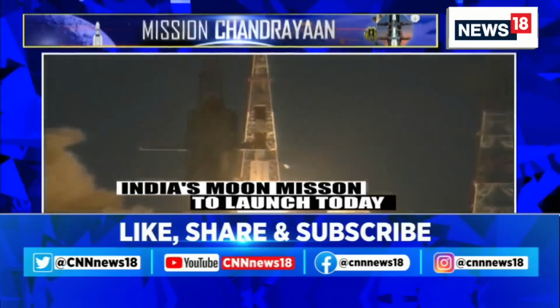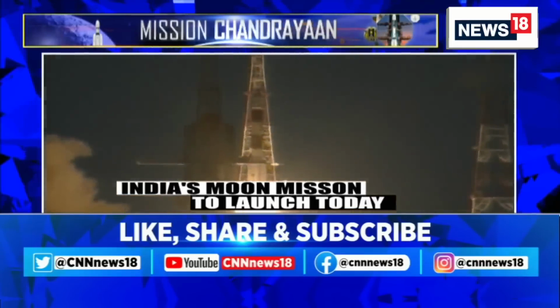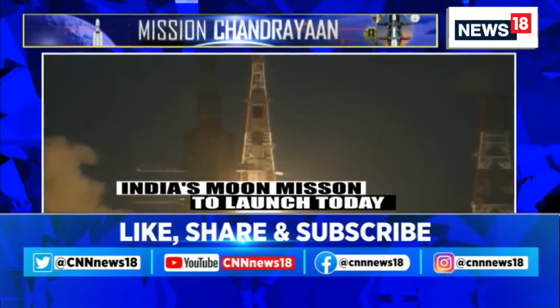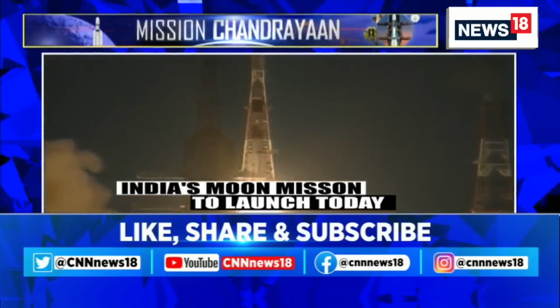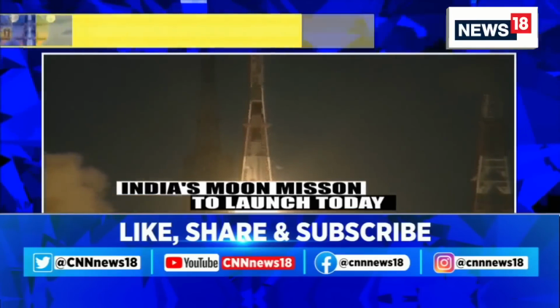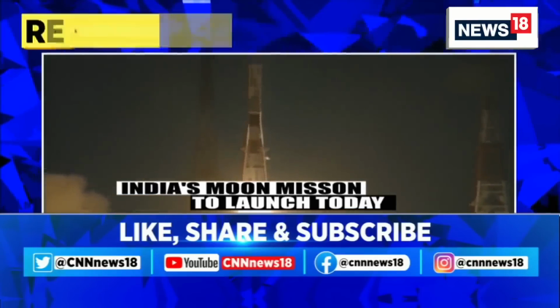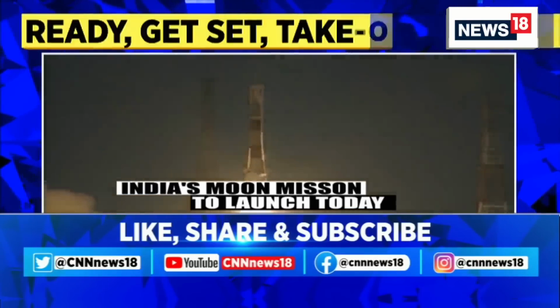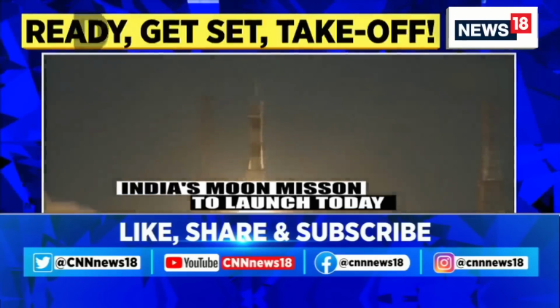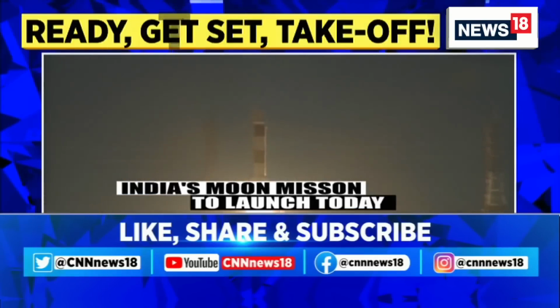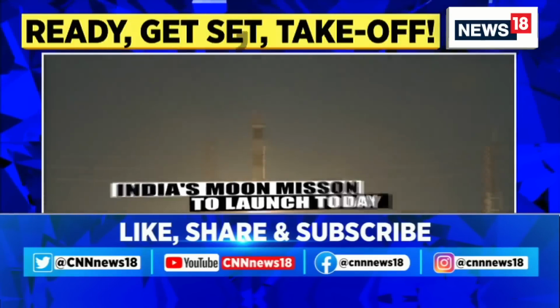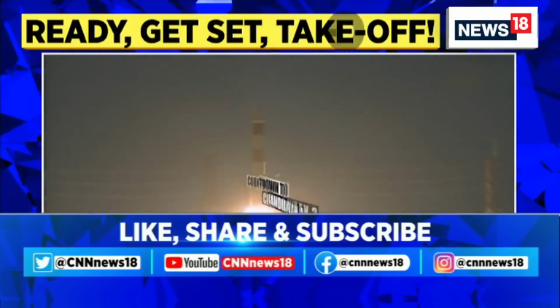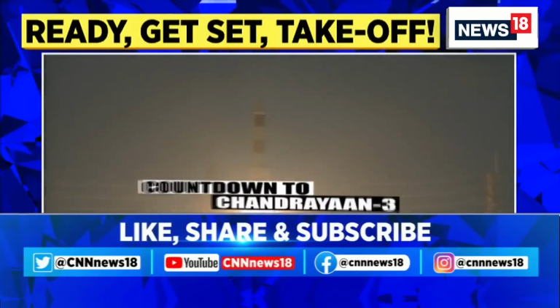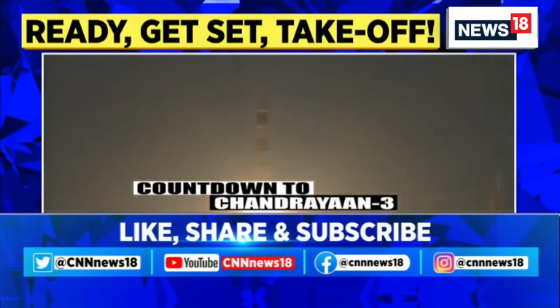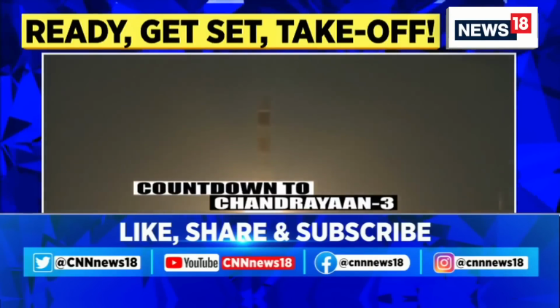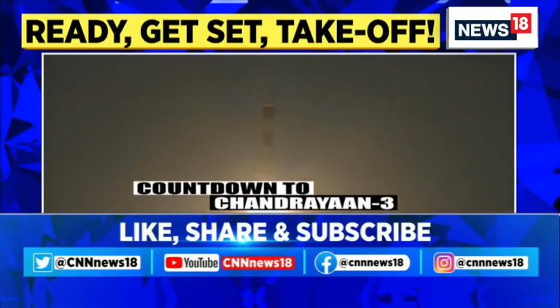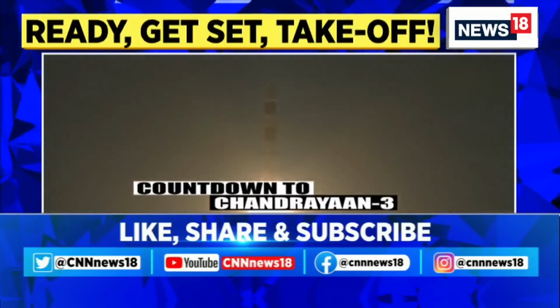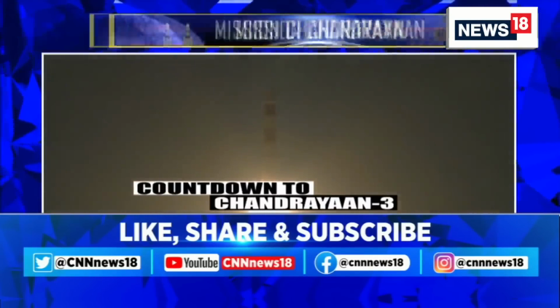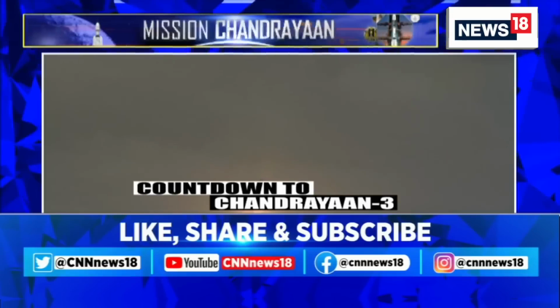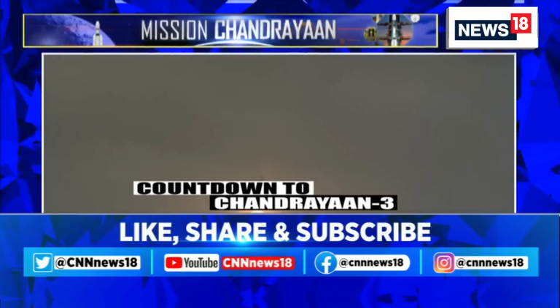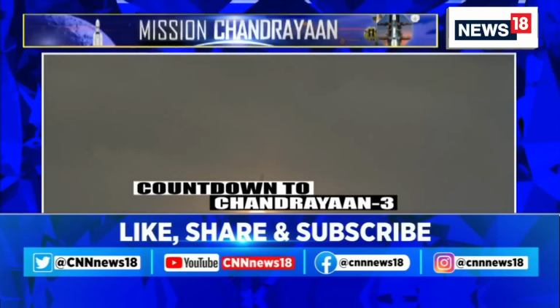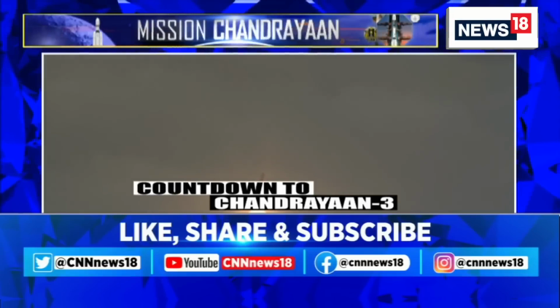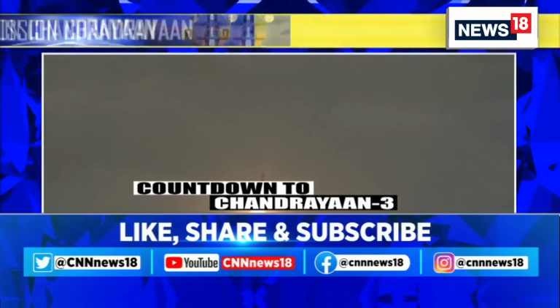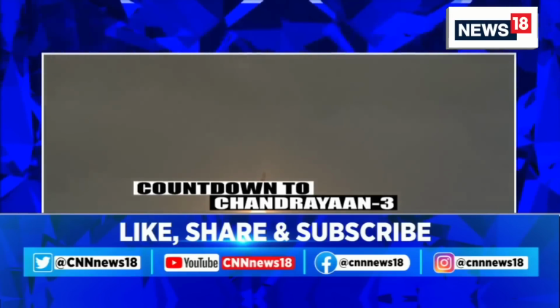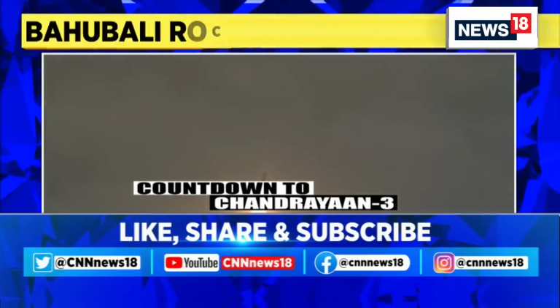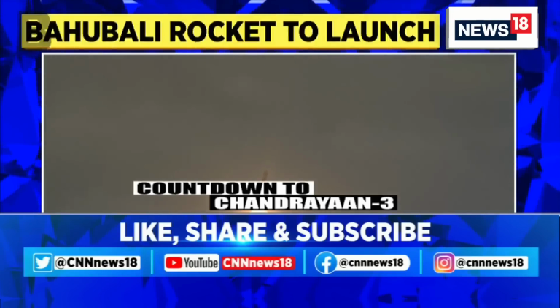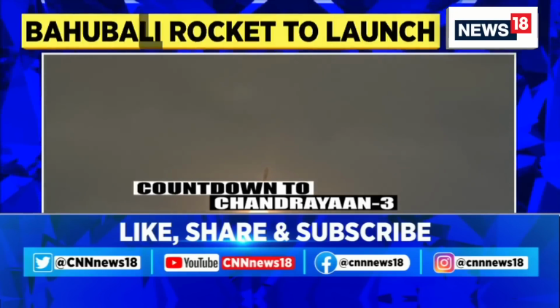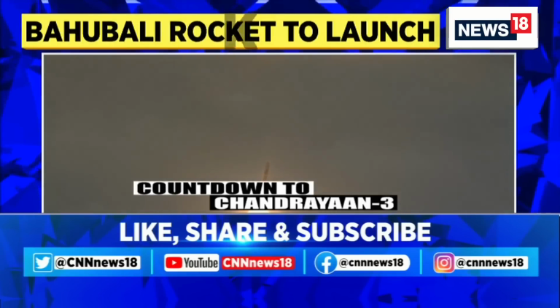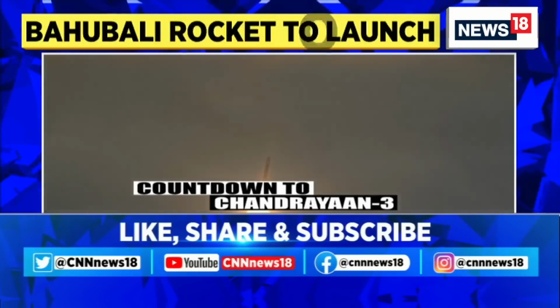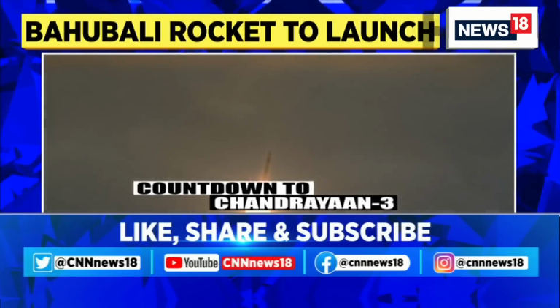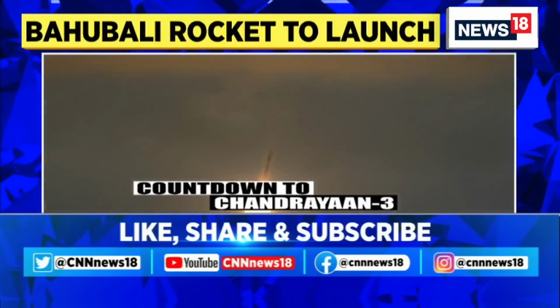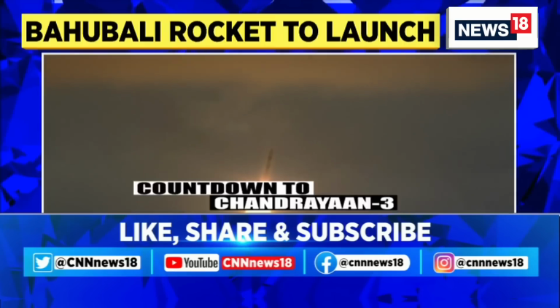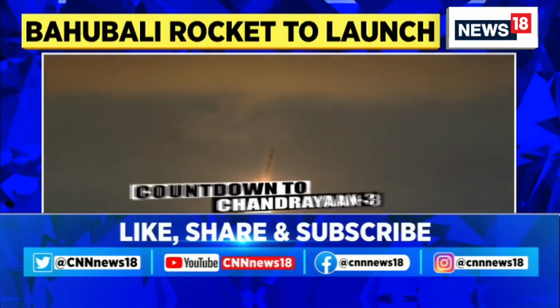CNN News 18's Yasha Khotak is at ISRO showing the Vikas engine which was sent to ISRO for making Chandrayaan 3. Let's listen in.